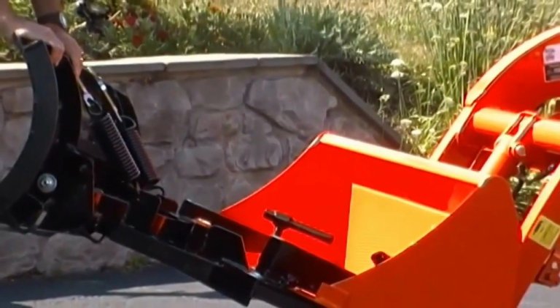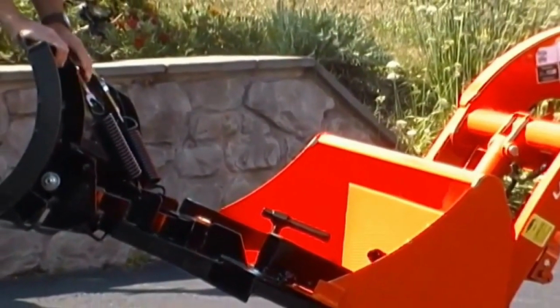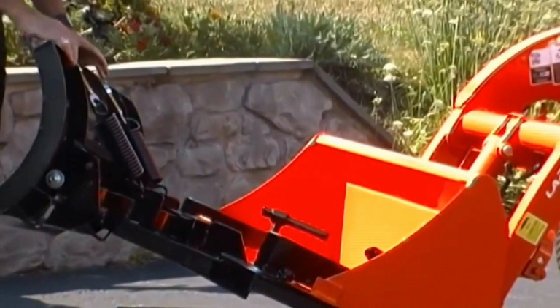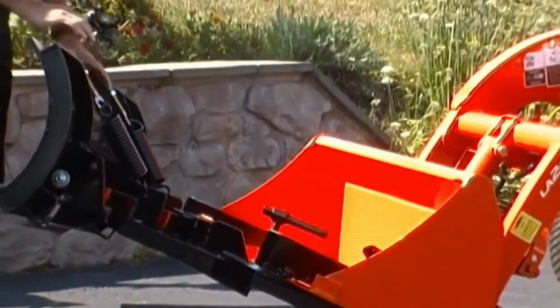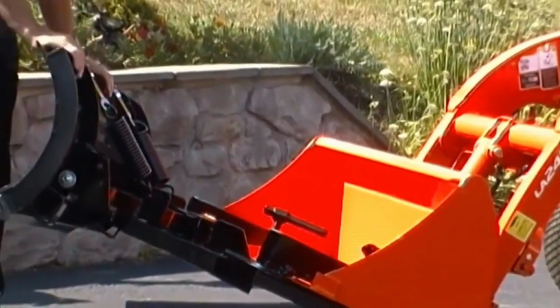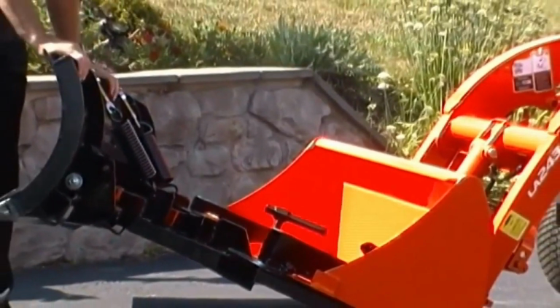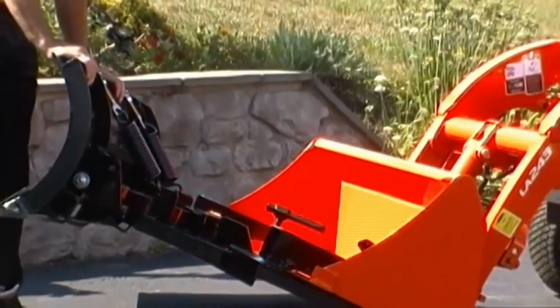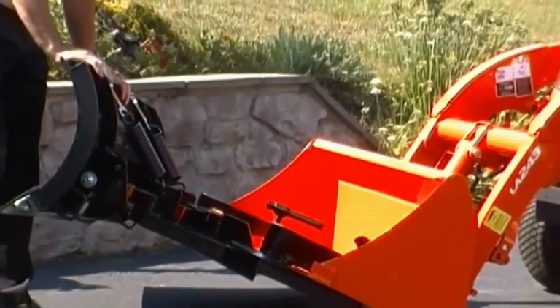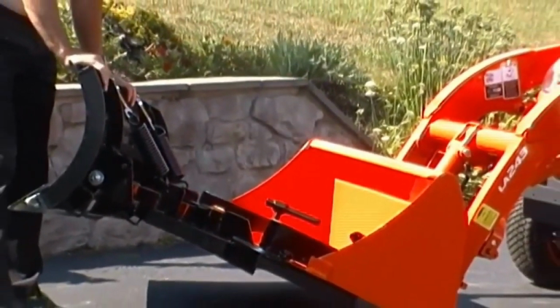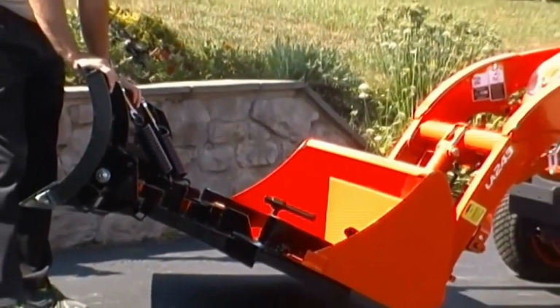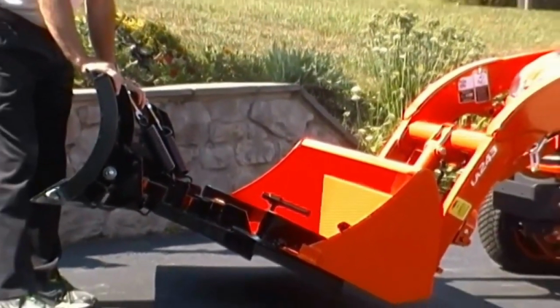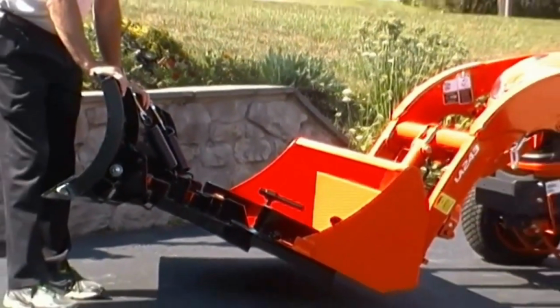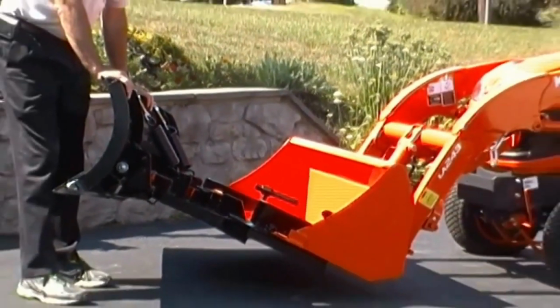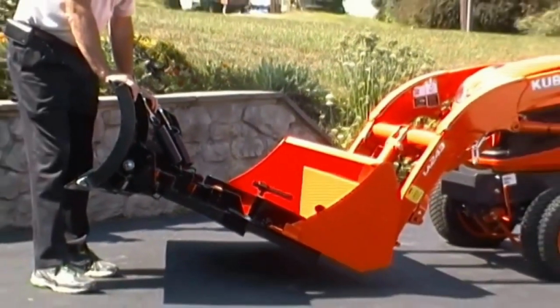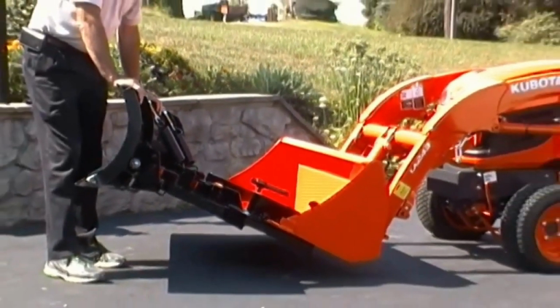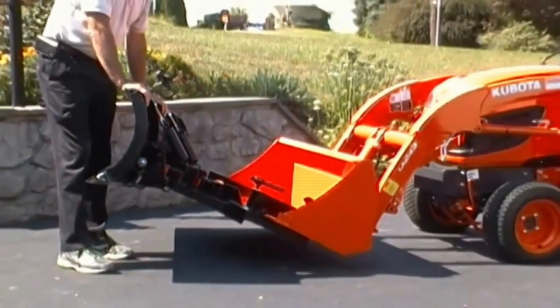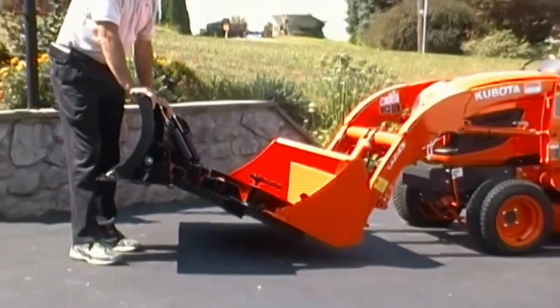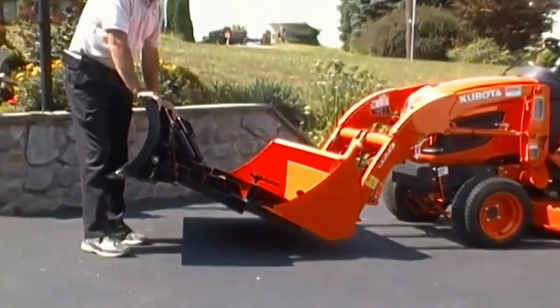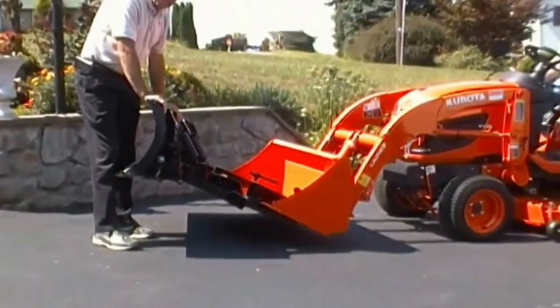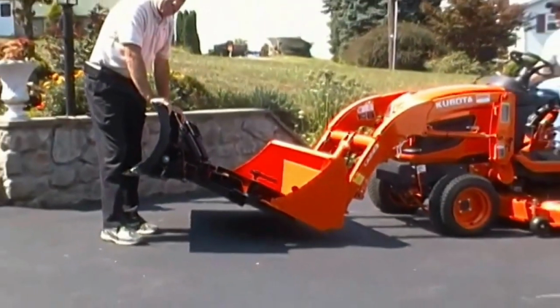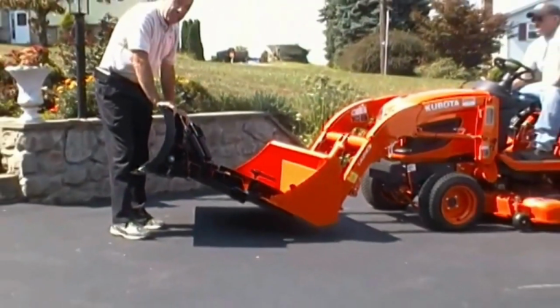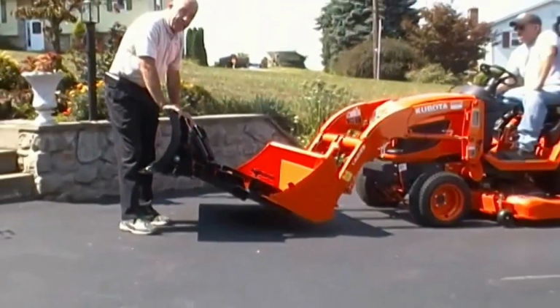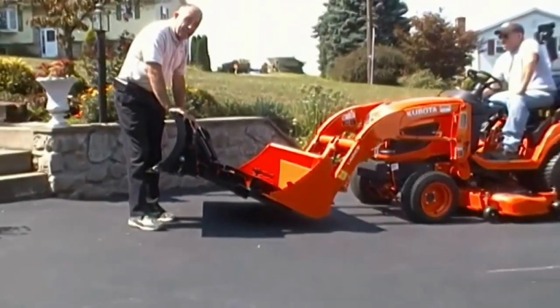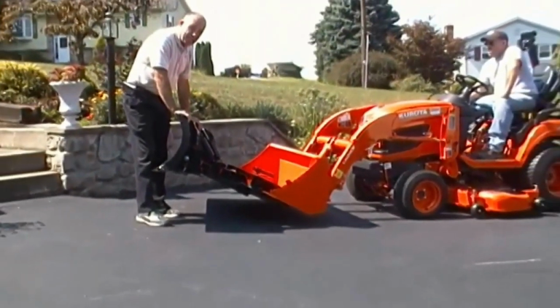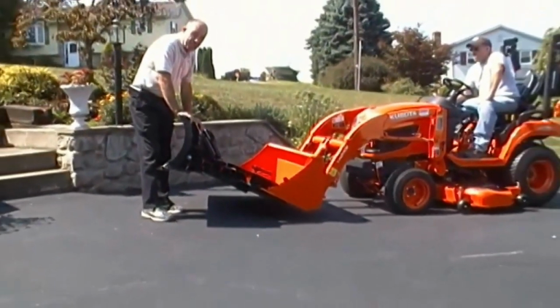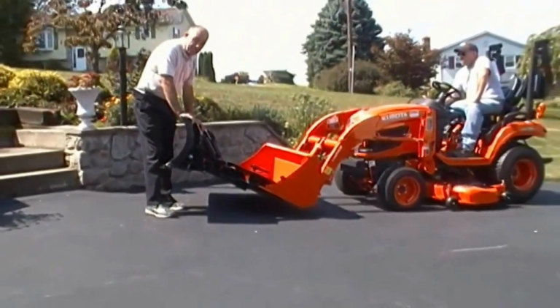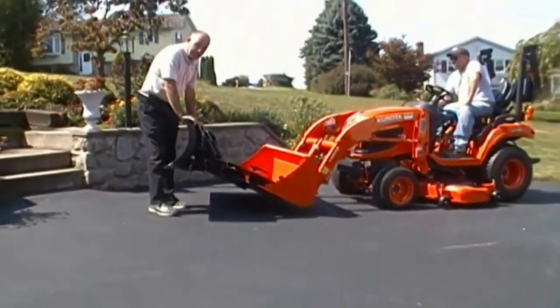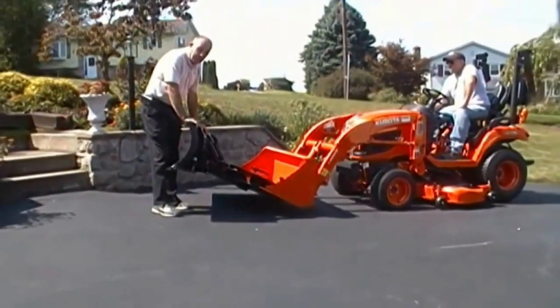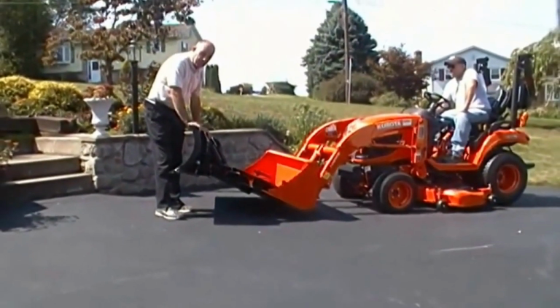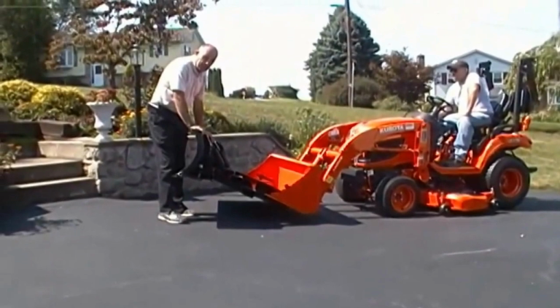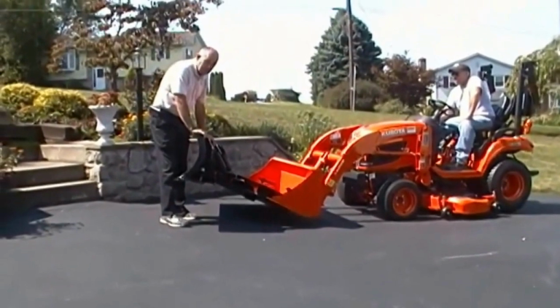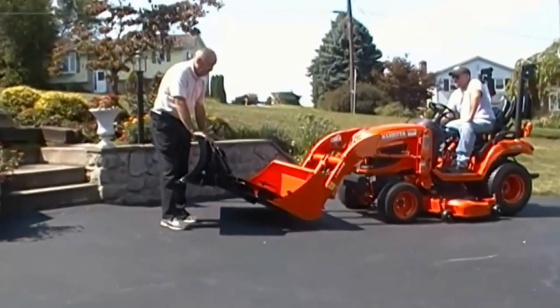This blade comes available in this size and the compact SC size in 60 and 72 inch widths.